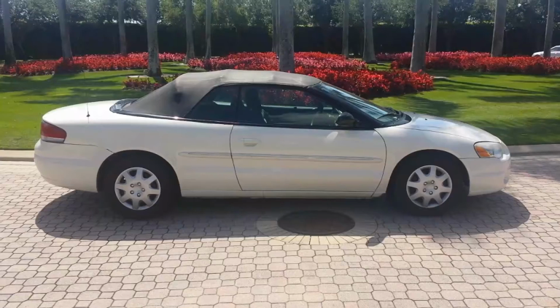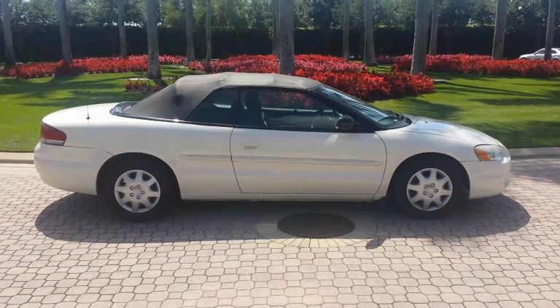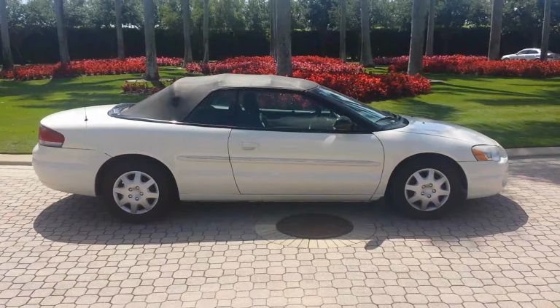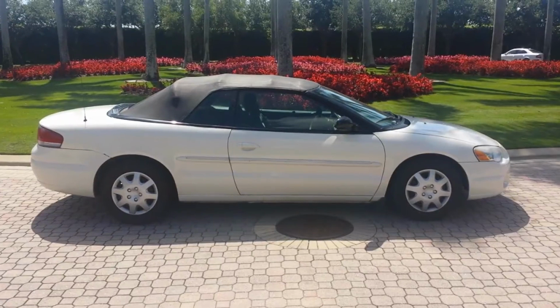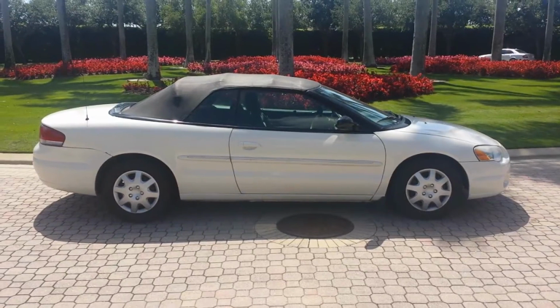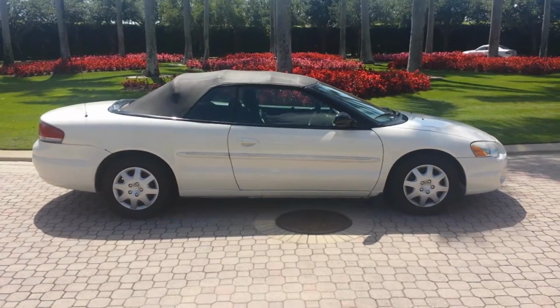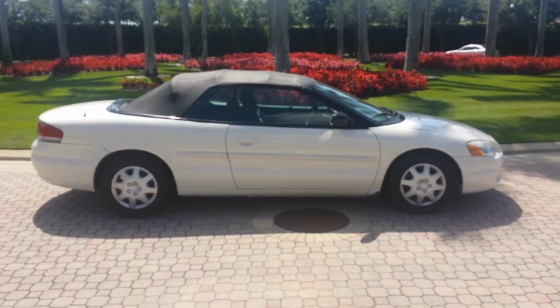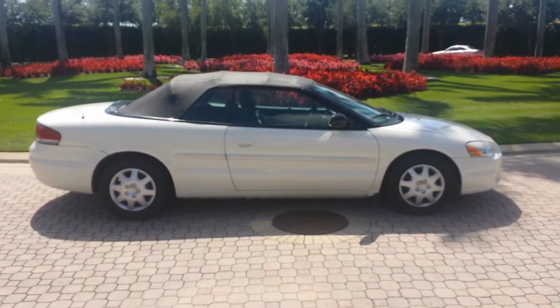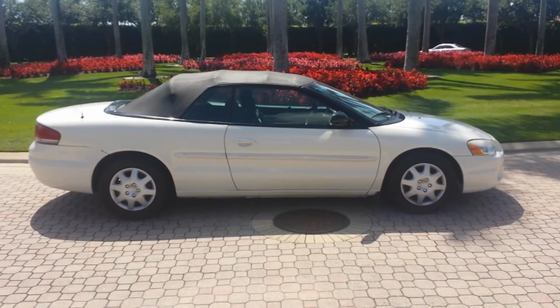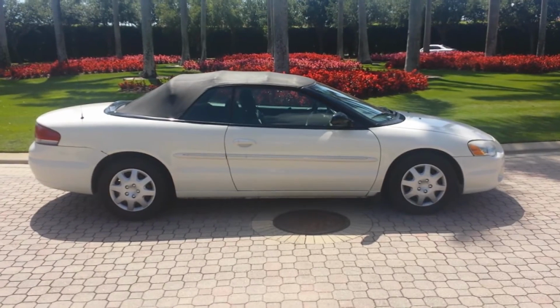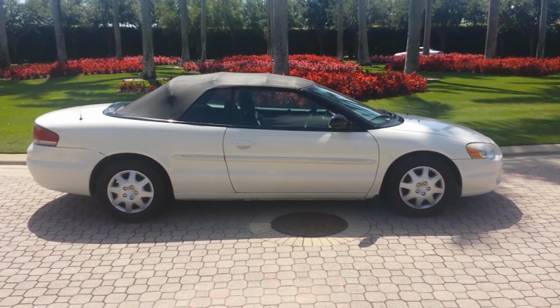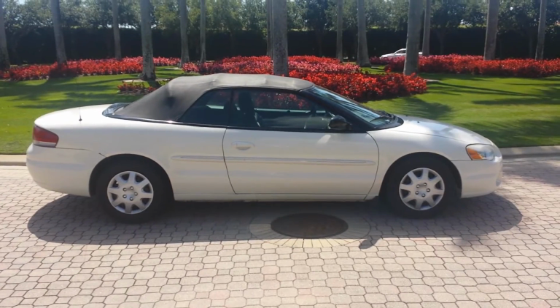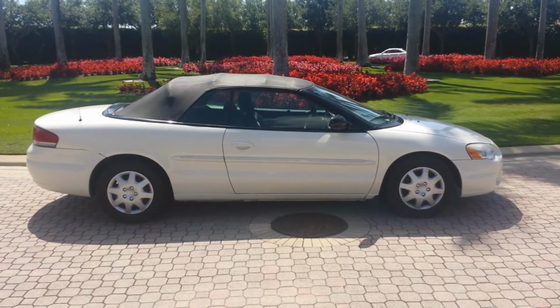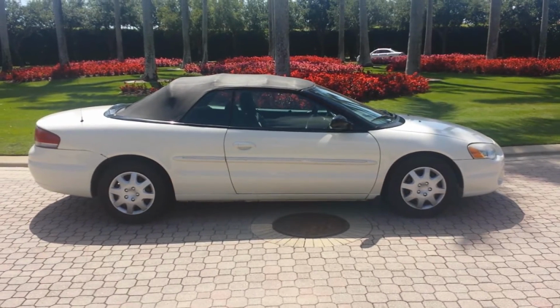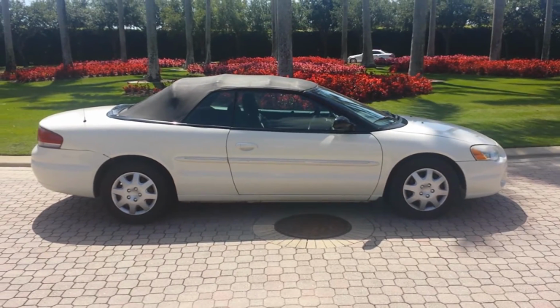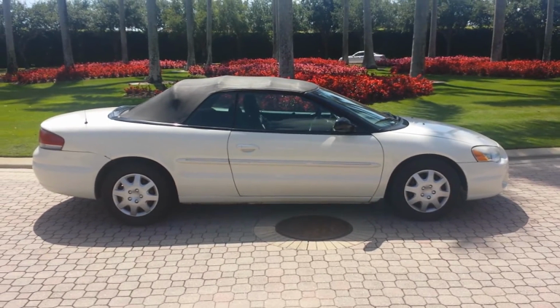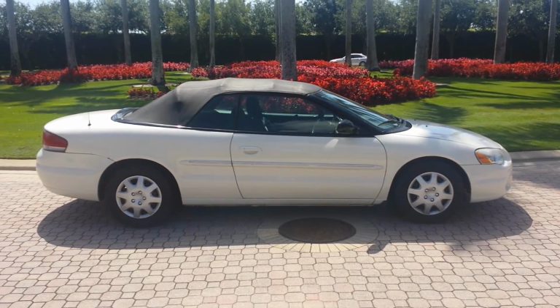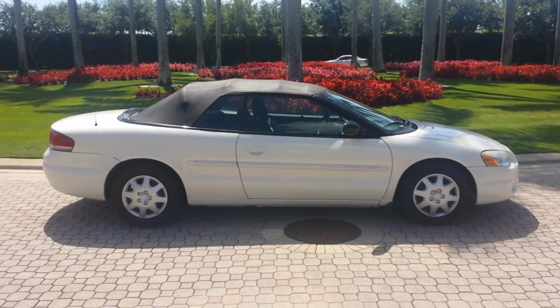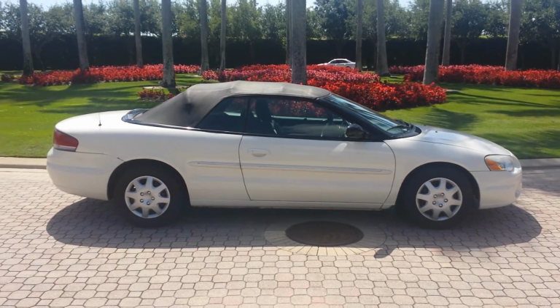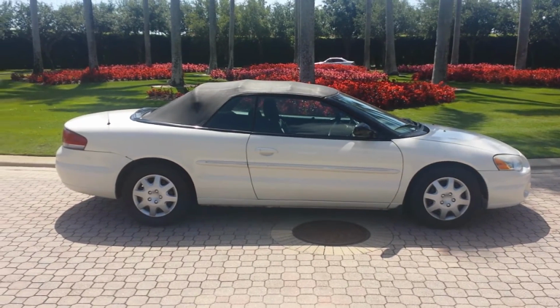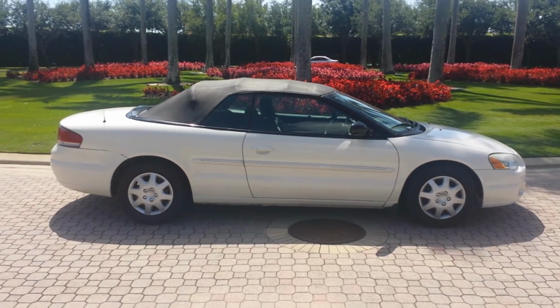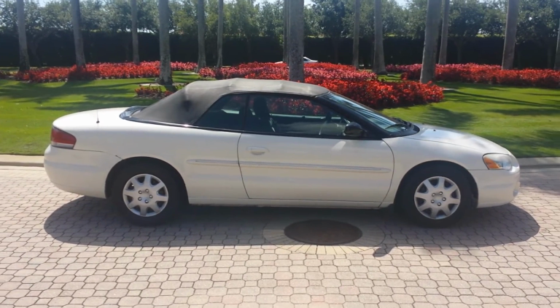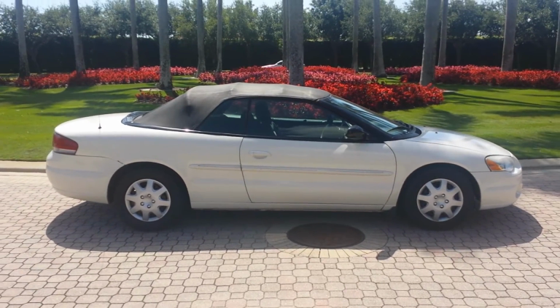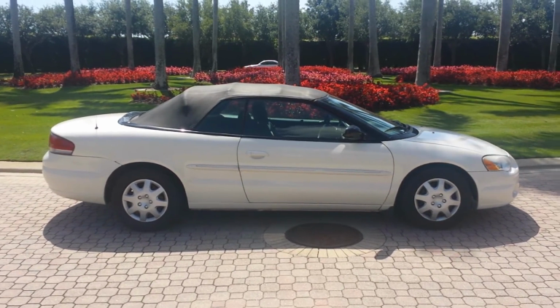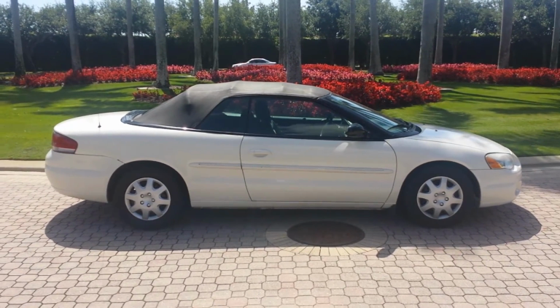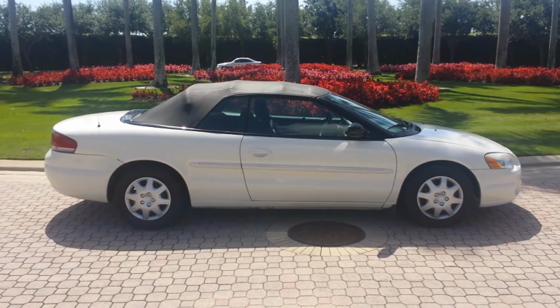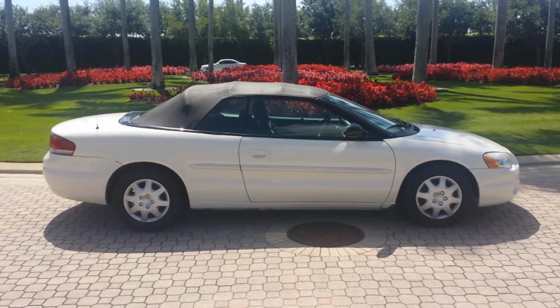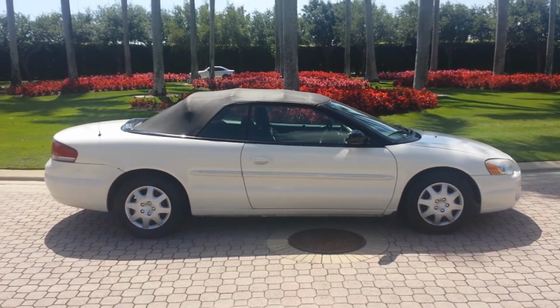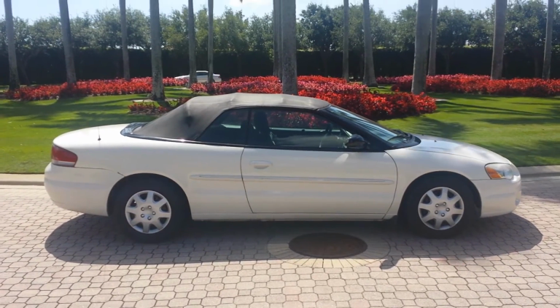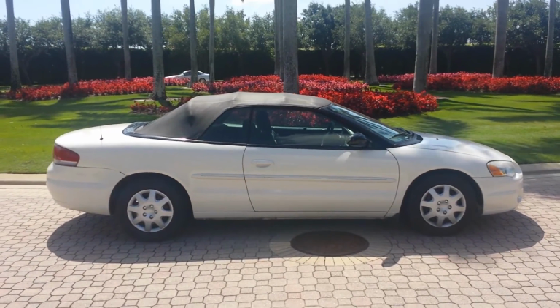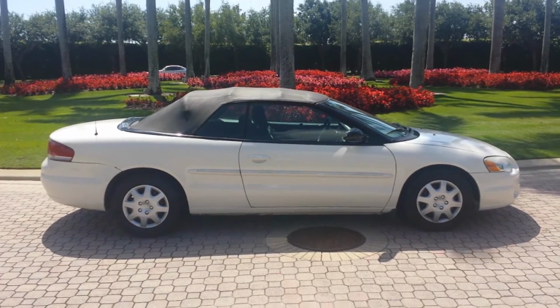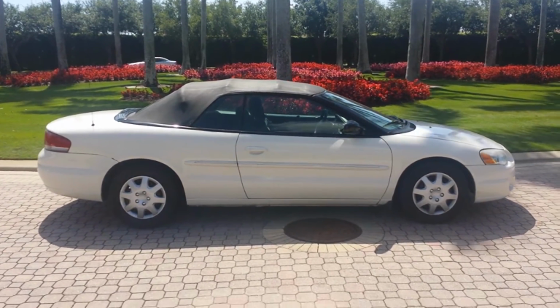Hey folks, my name is Austin. I'm here selling a 2006 Chrysler Sebring convertible.